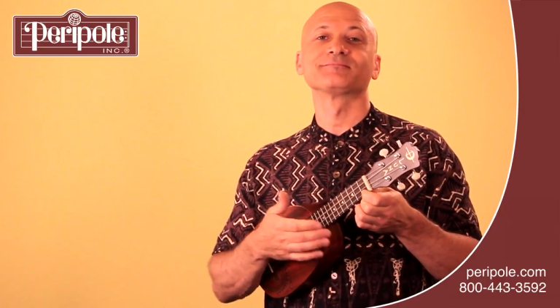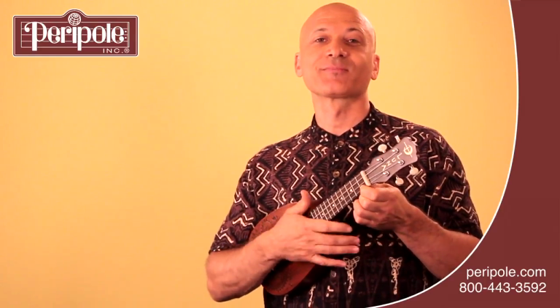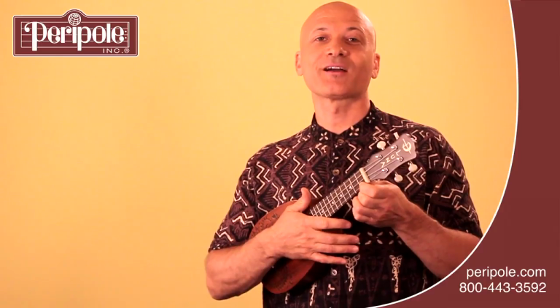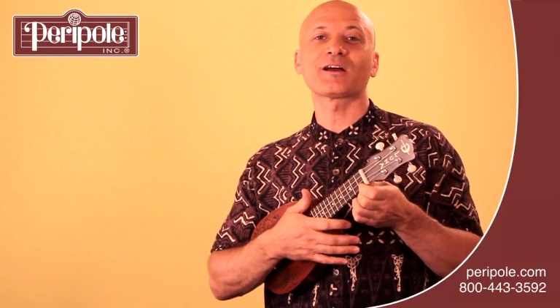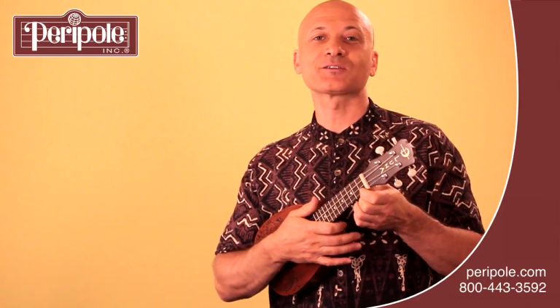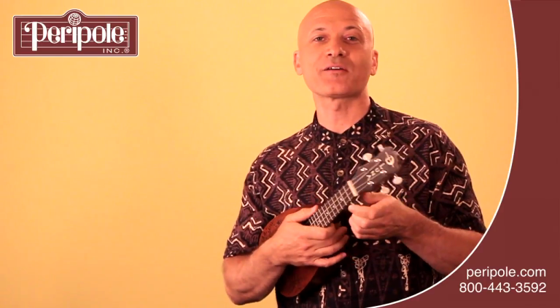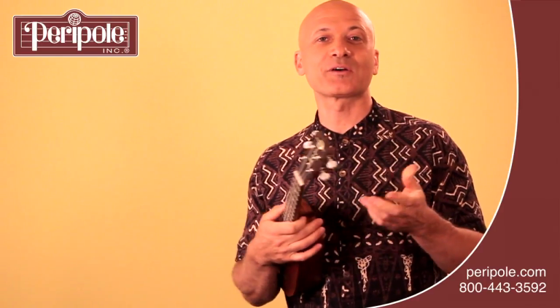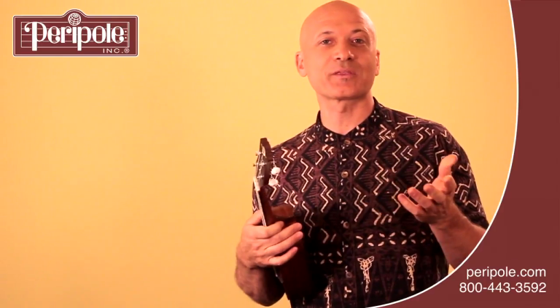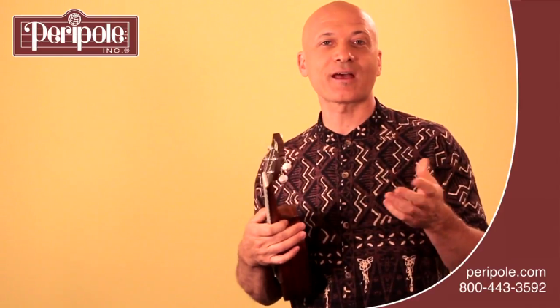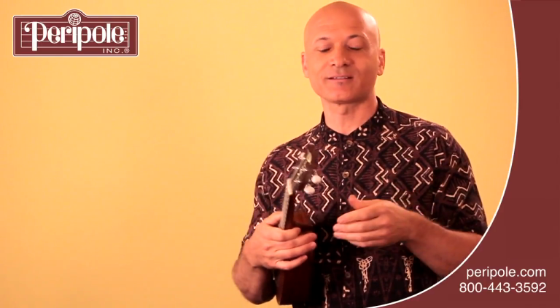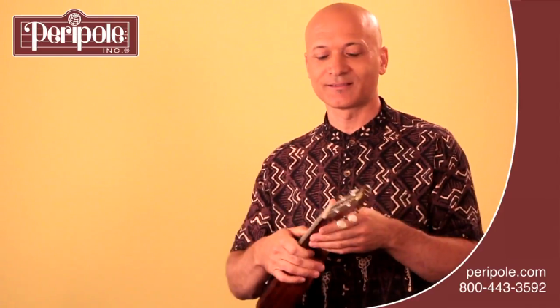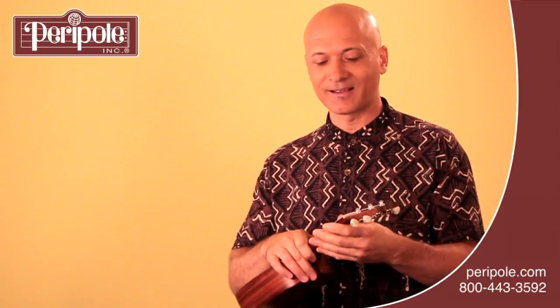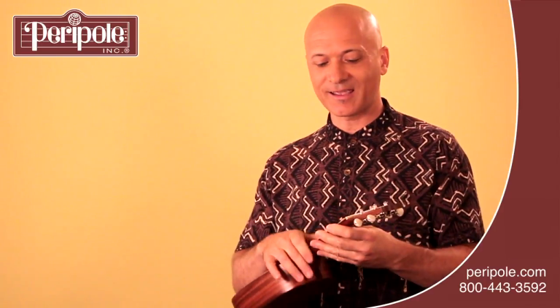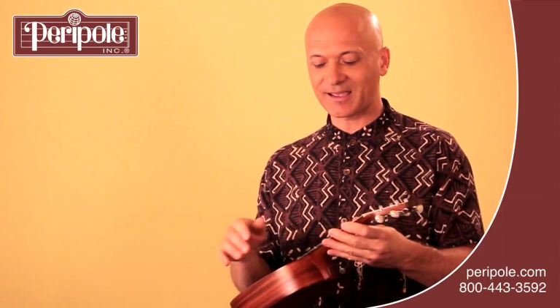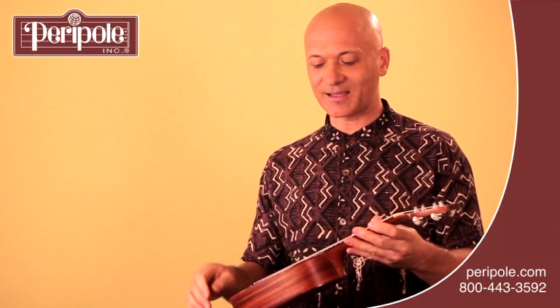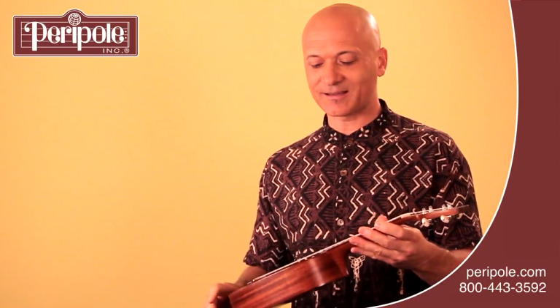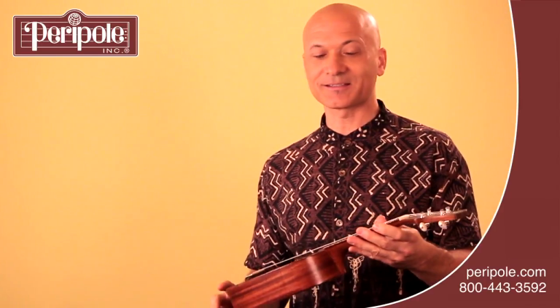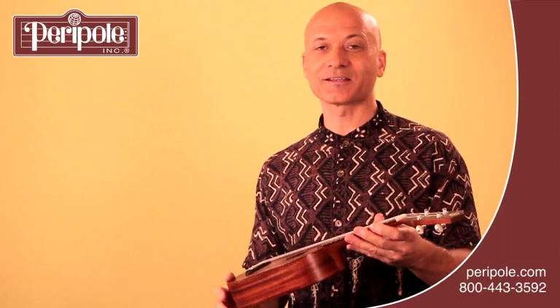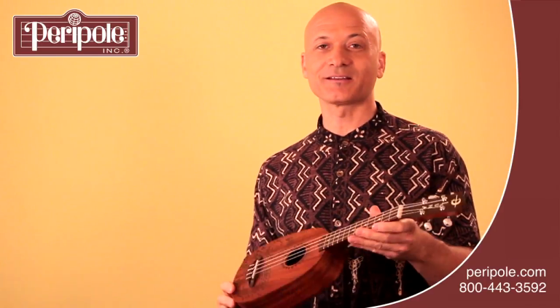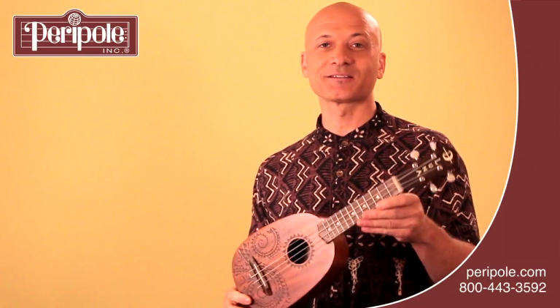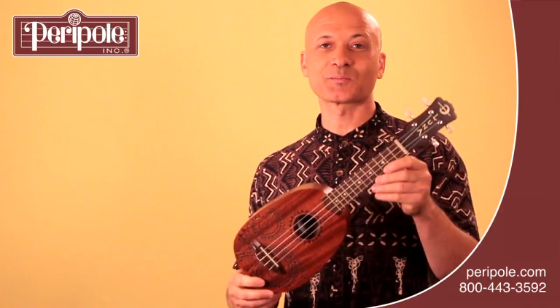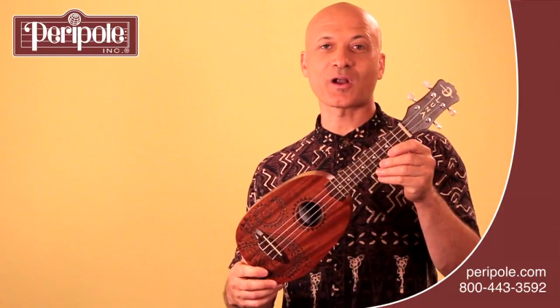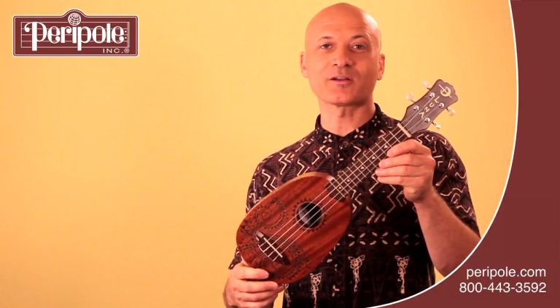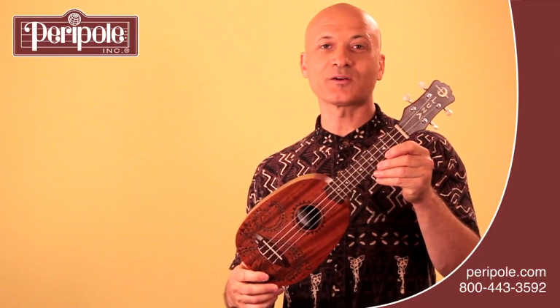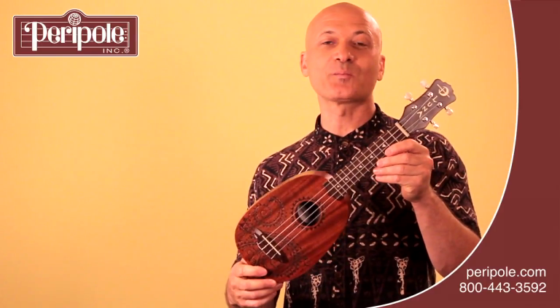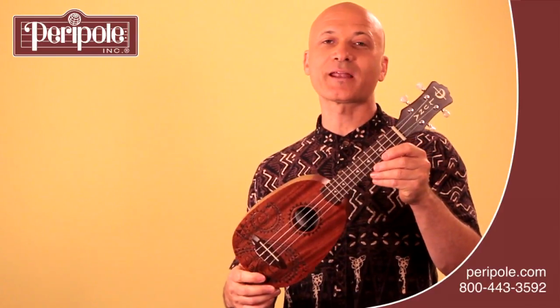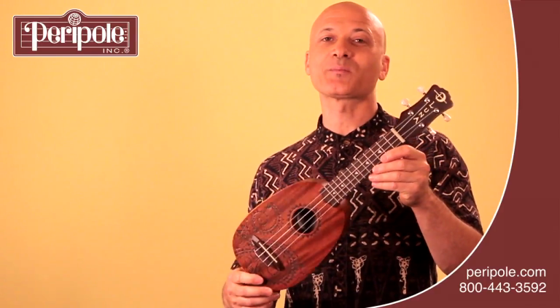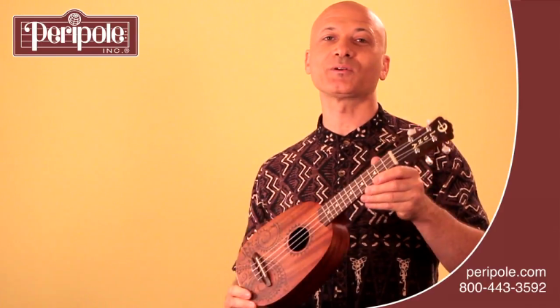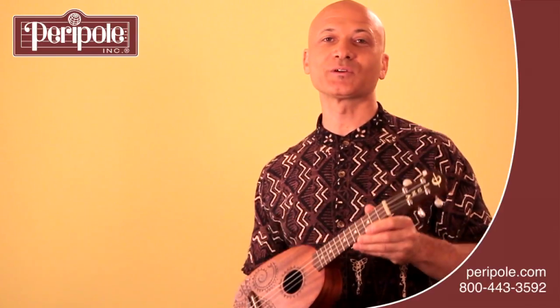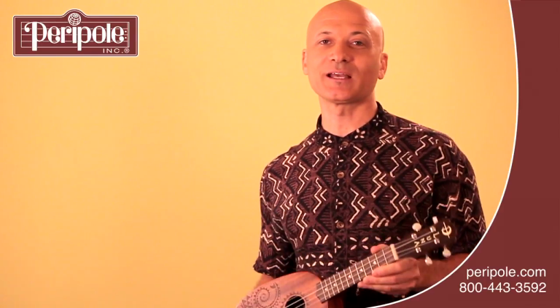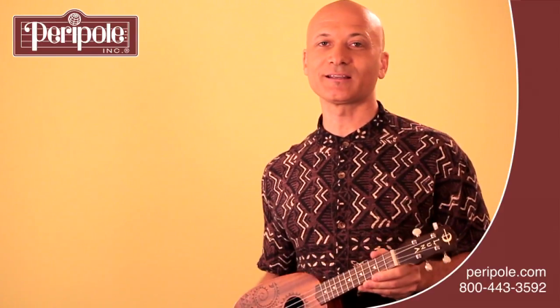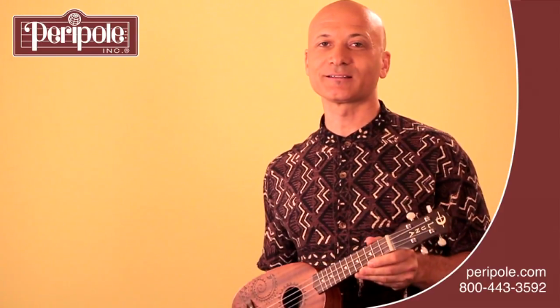Alright, so have fun with that. And that is the Soprano Pineapple Ukulele. Have a great day.